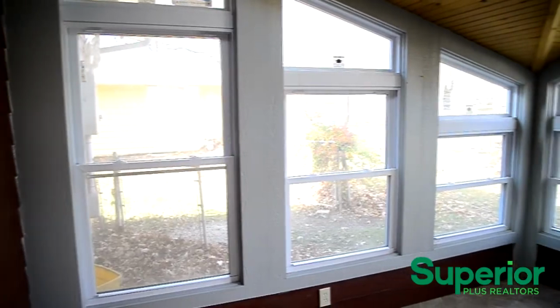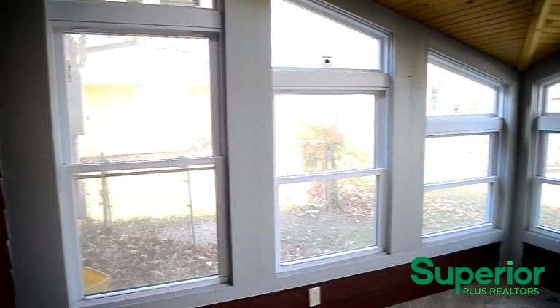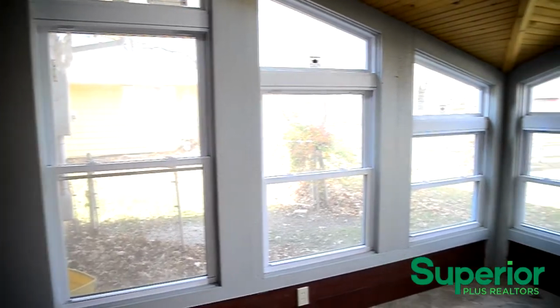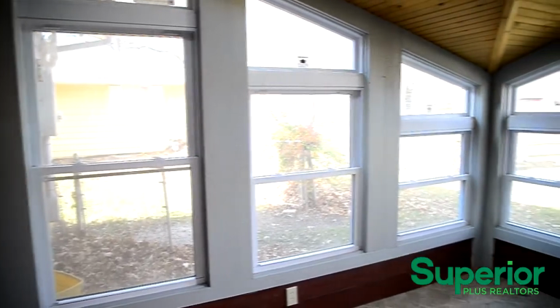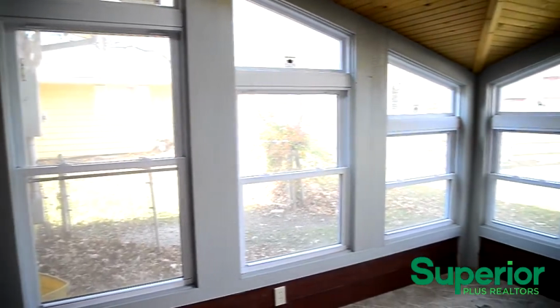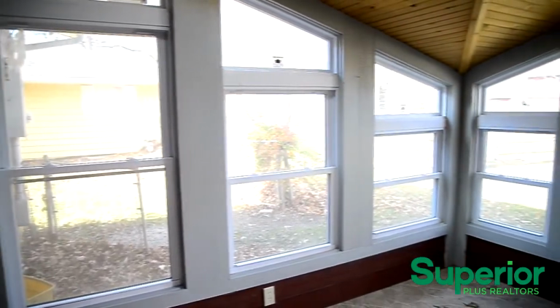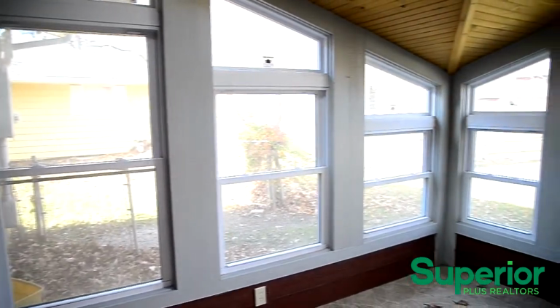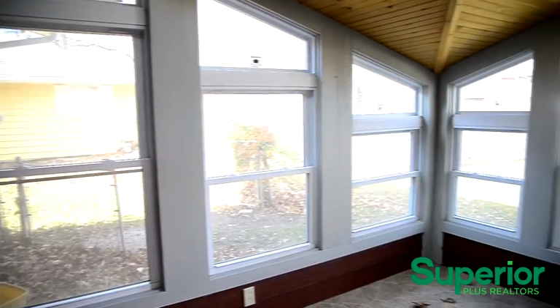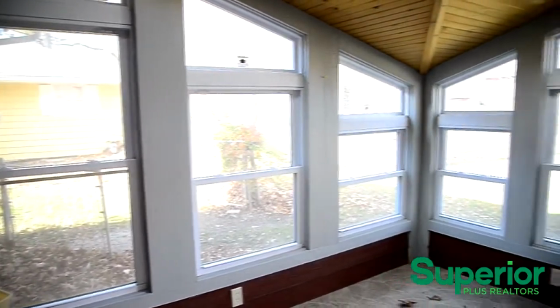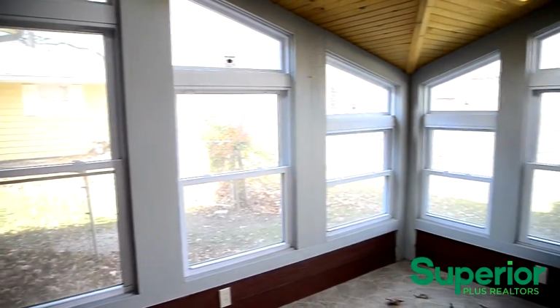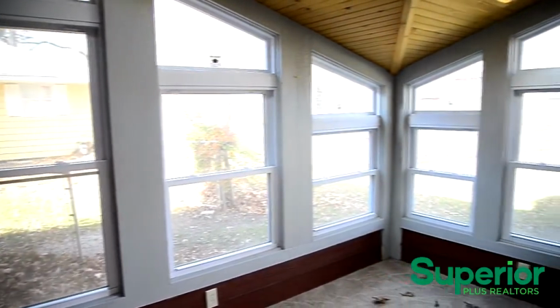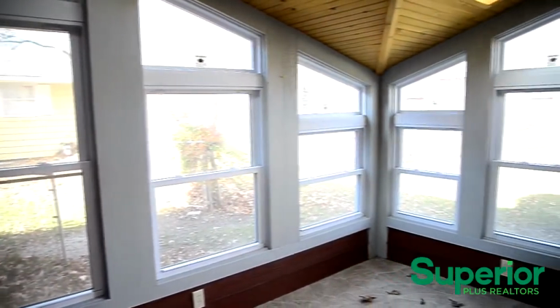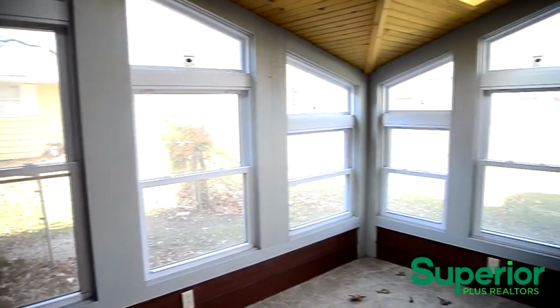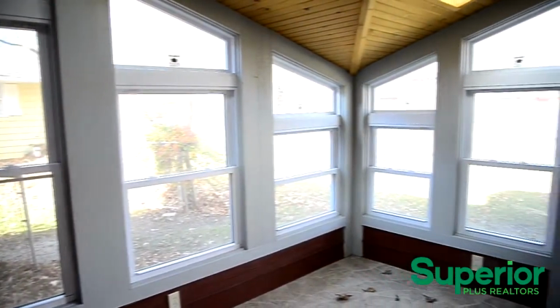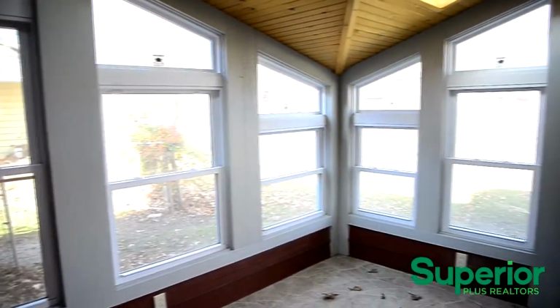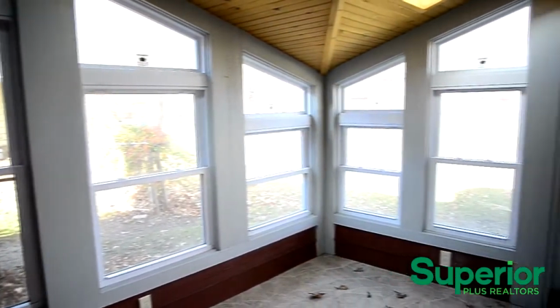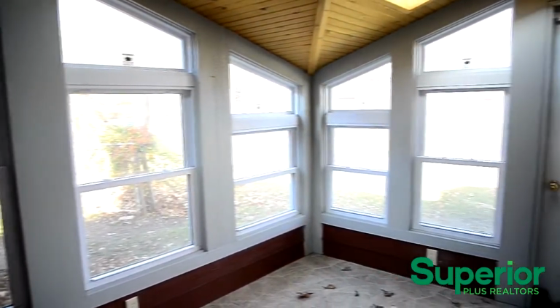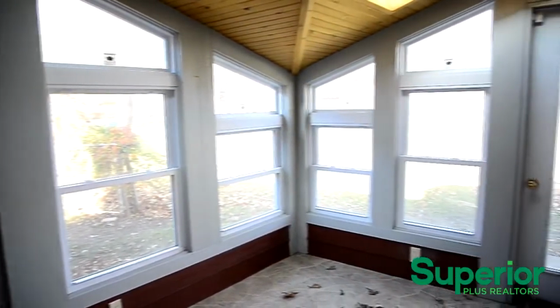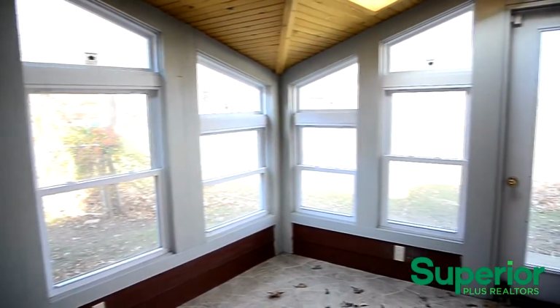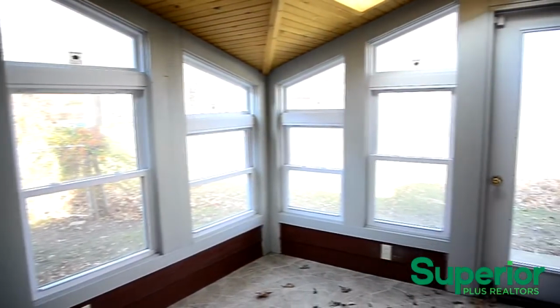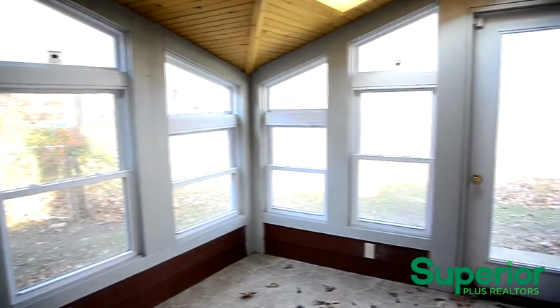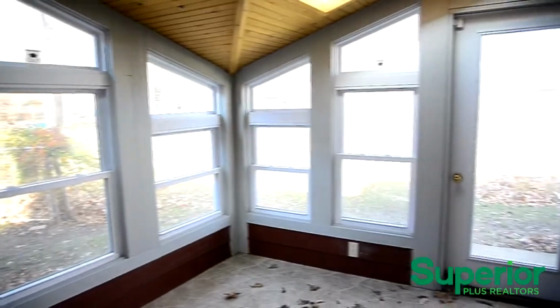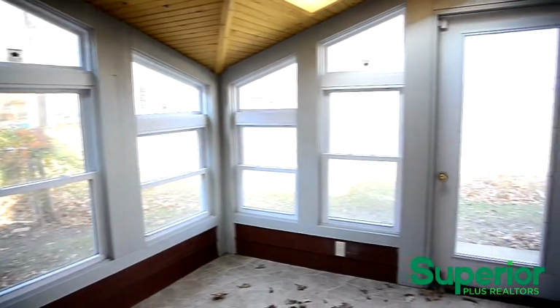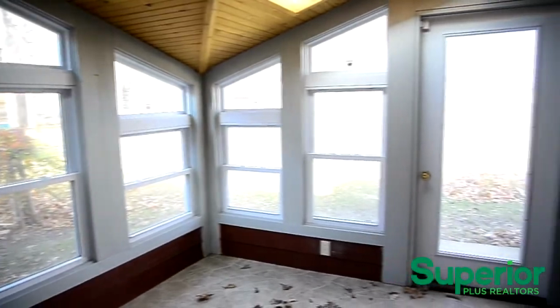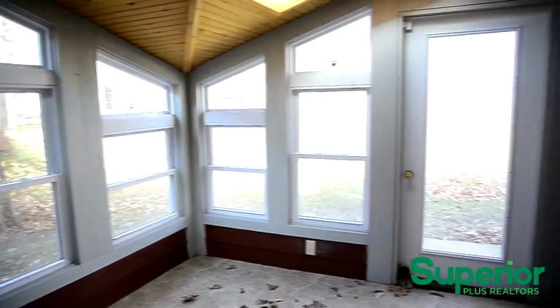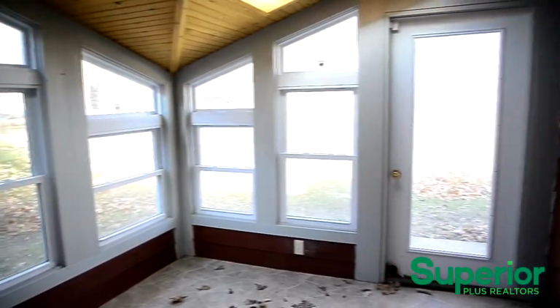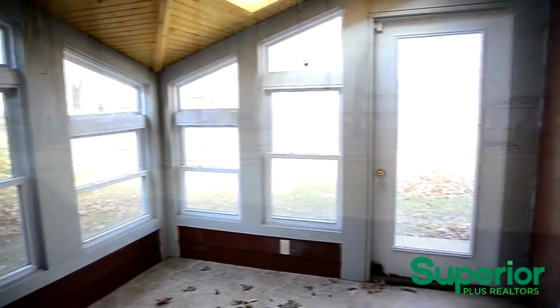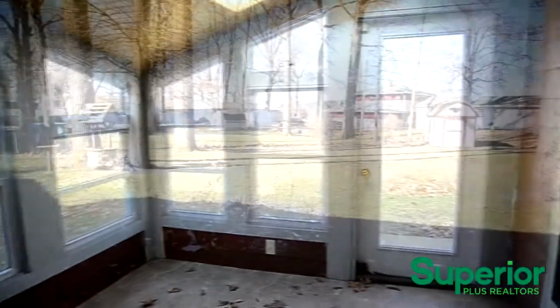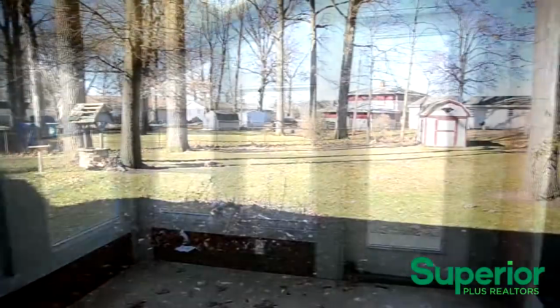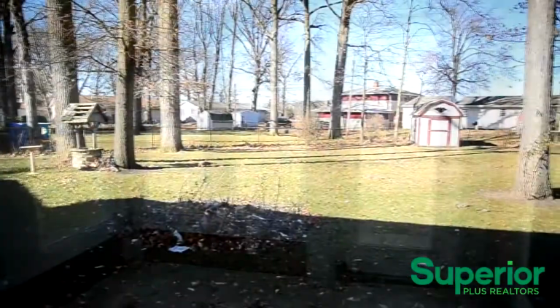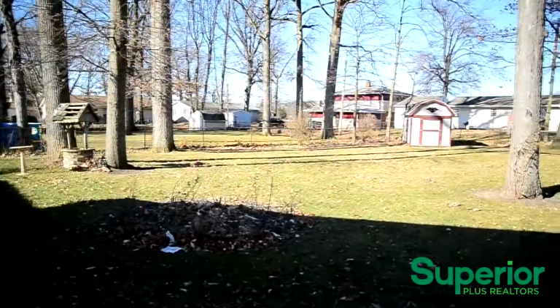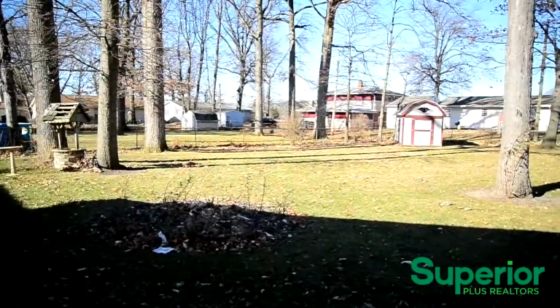Just off the kitchen is a sunroom that leads to the well-sized, fenced-in backyard that includes two storage sheds.